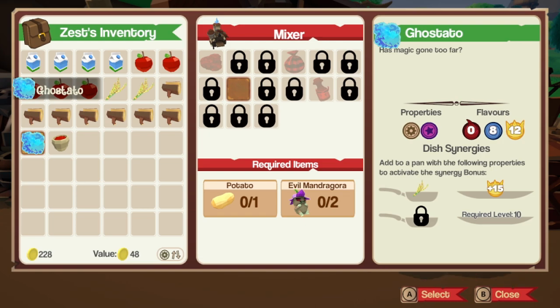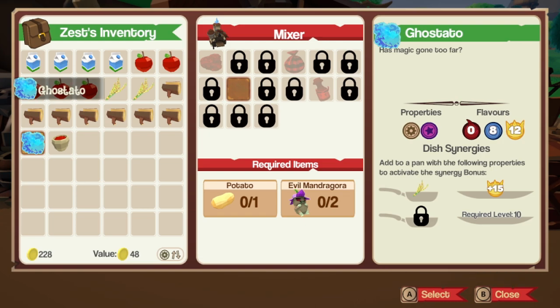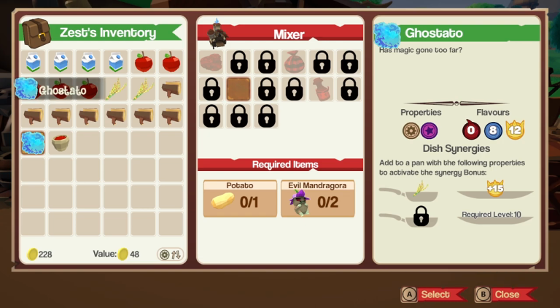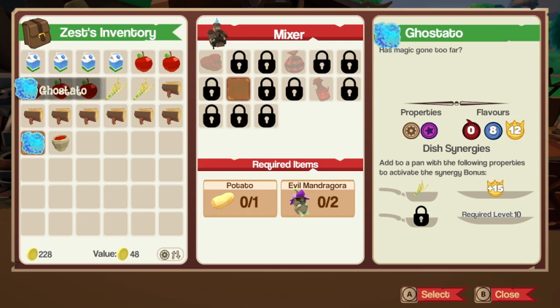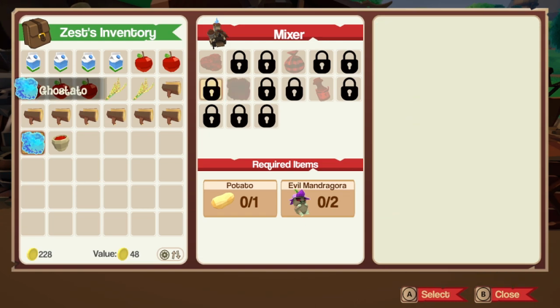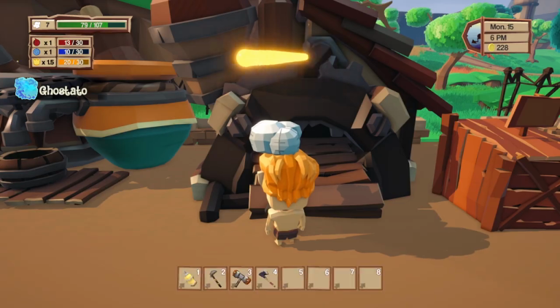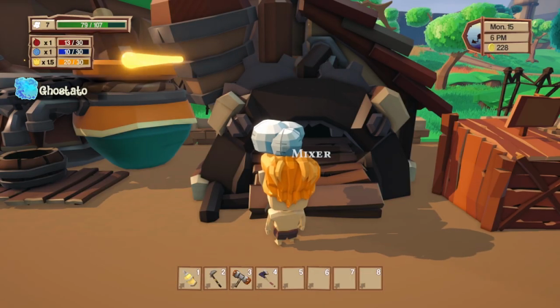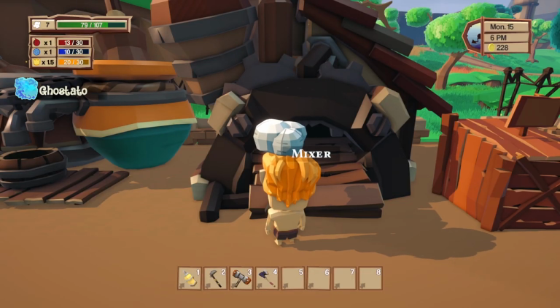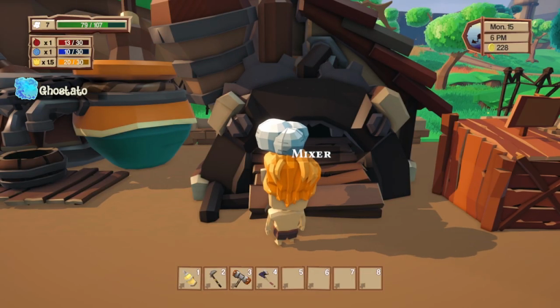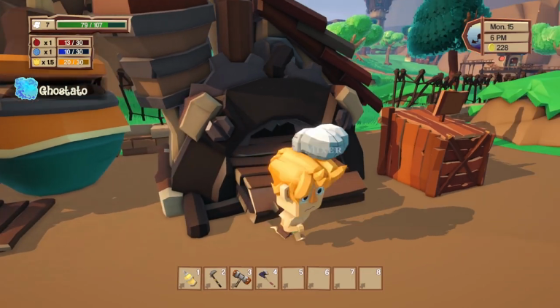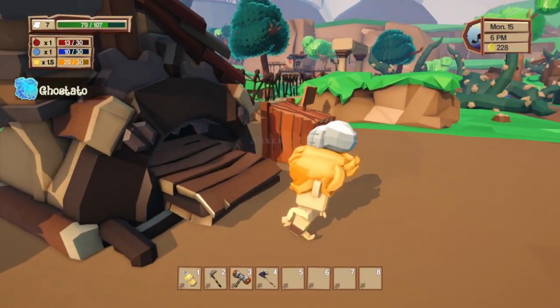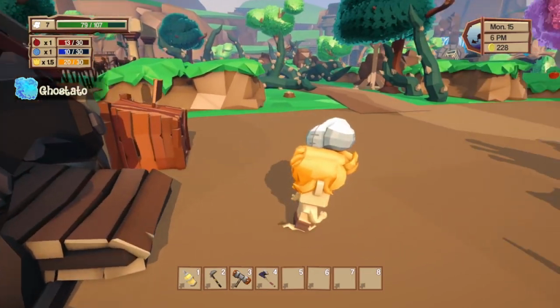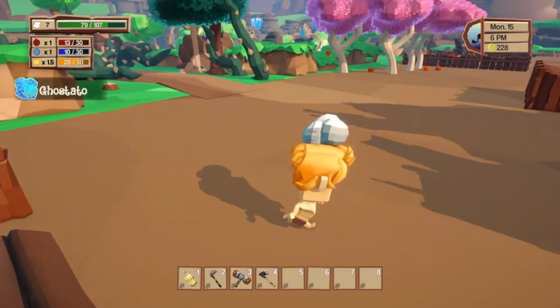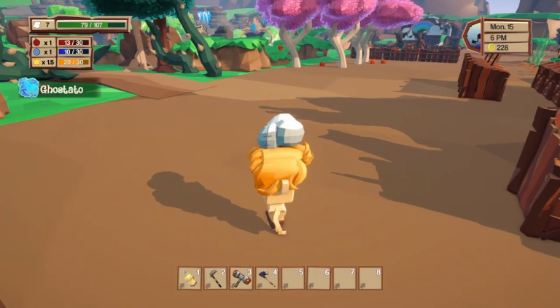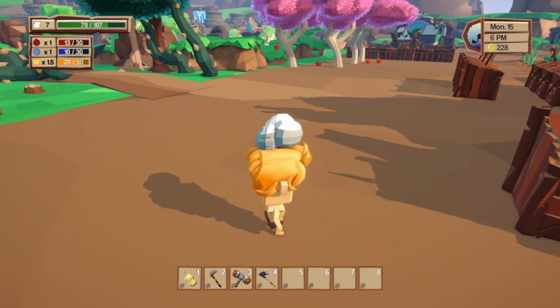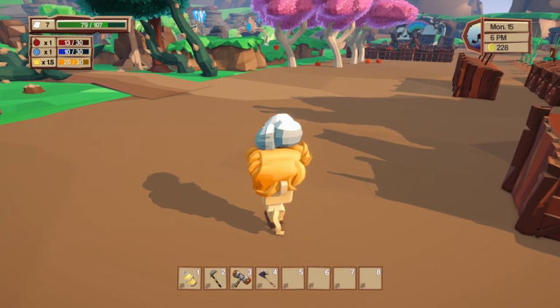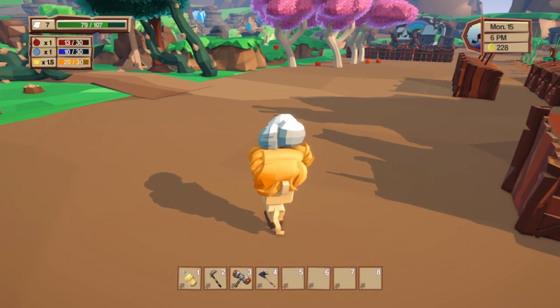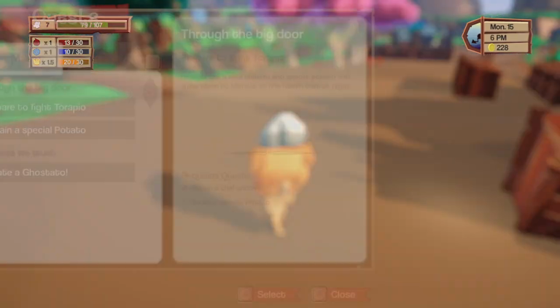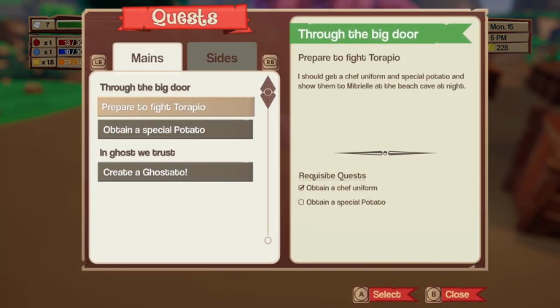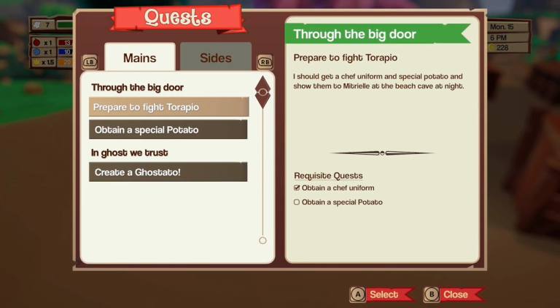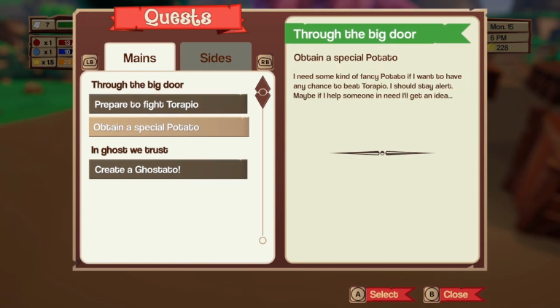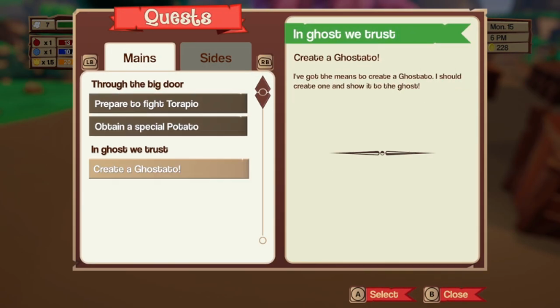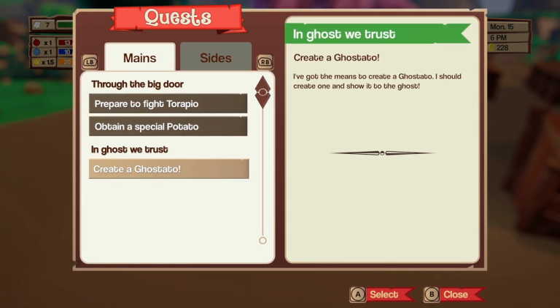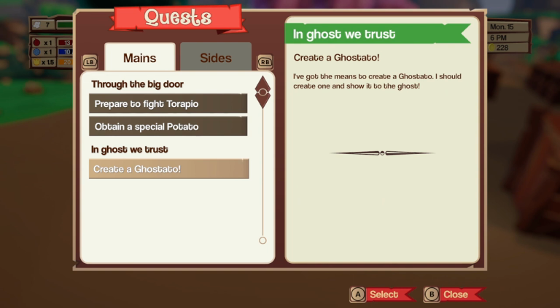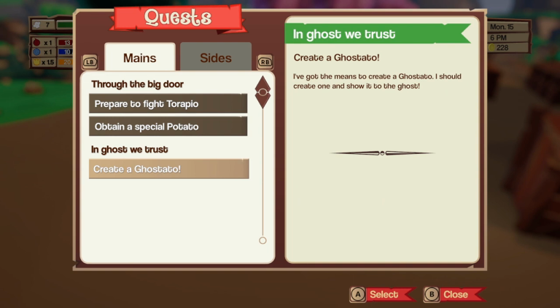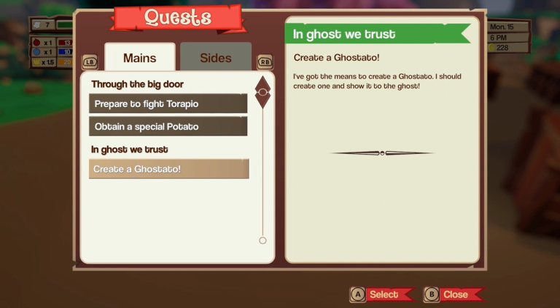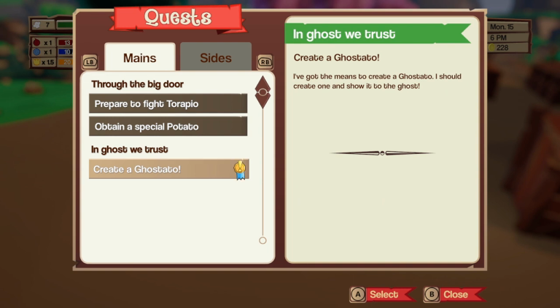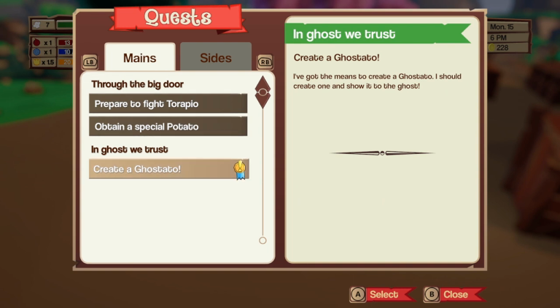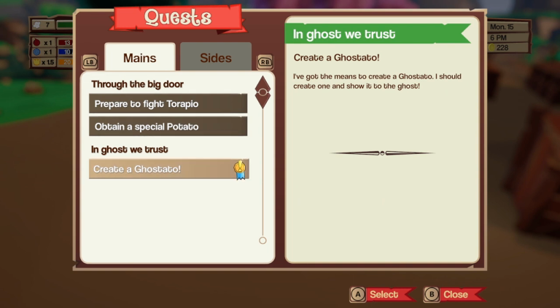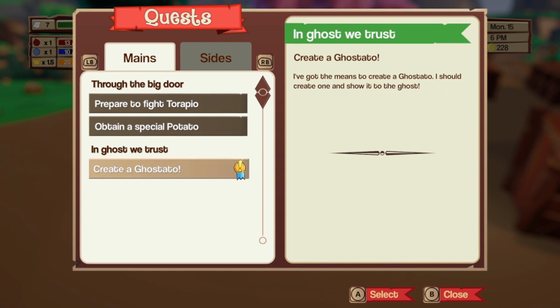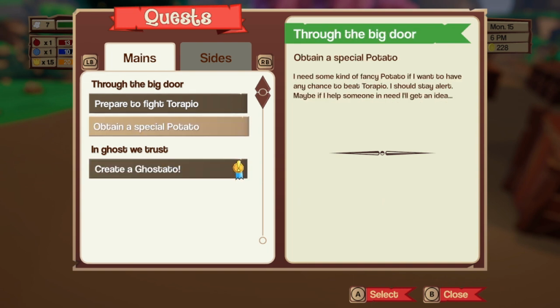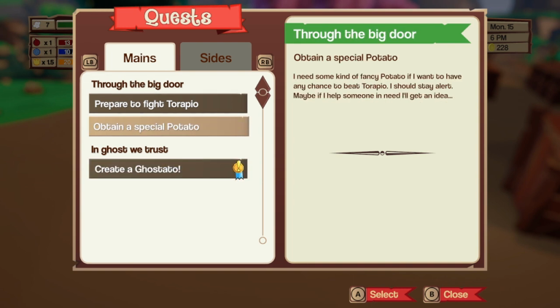Let's make that ghost tato — I'm so excited, that's so neat! We got the ghost tato! What does my quest say now? 'Create a ghost tato' — I did it!